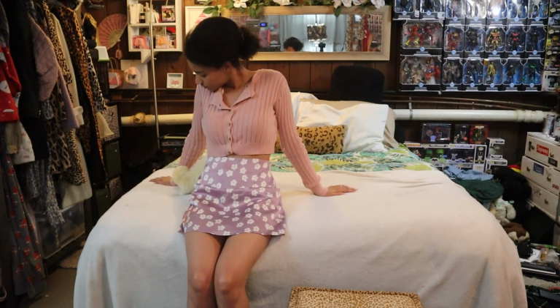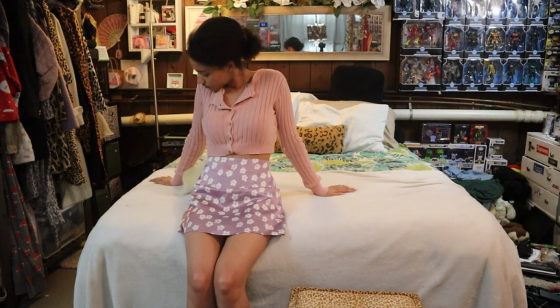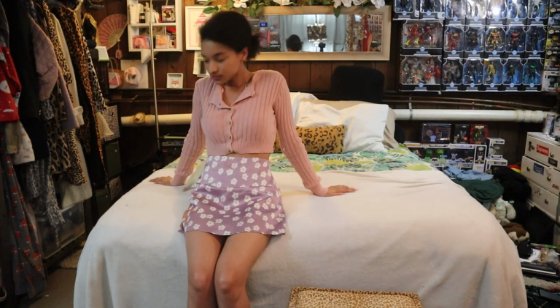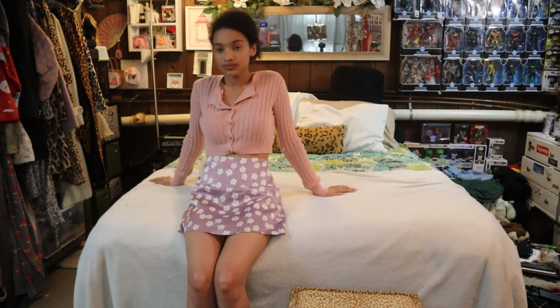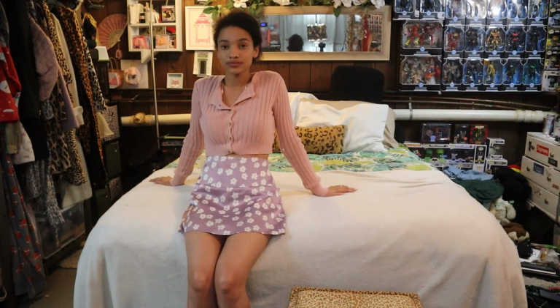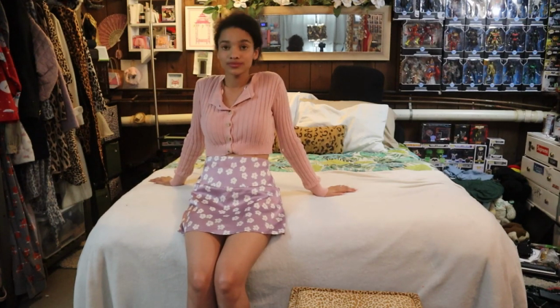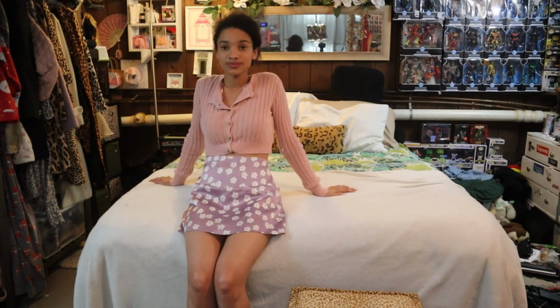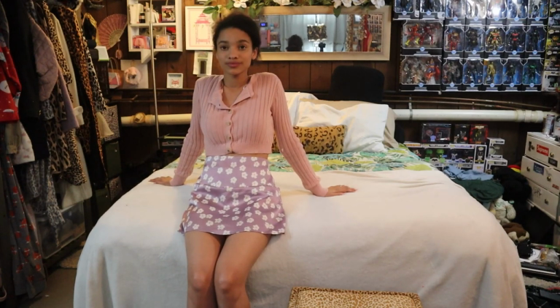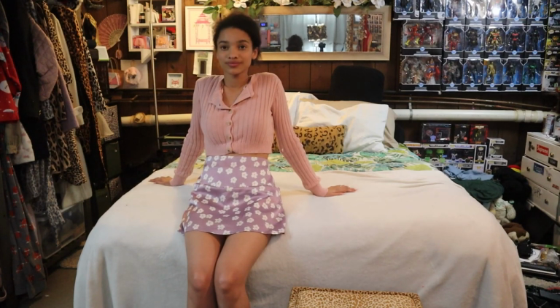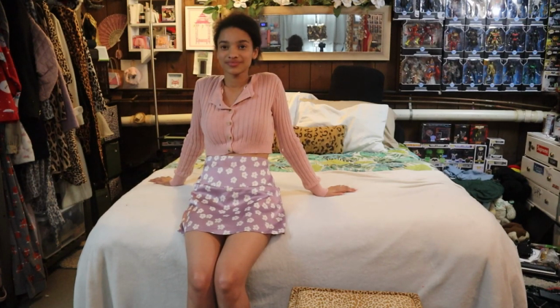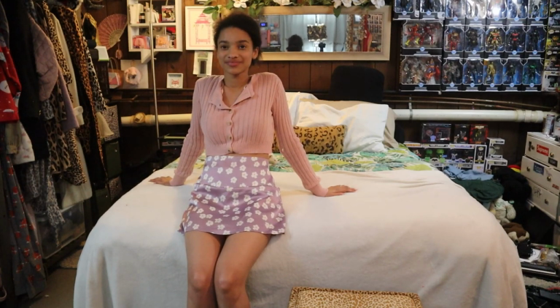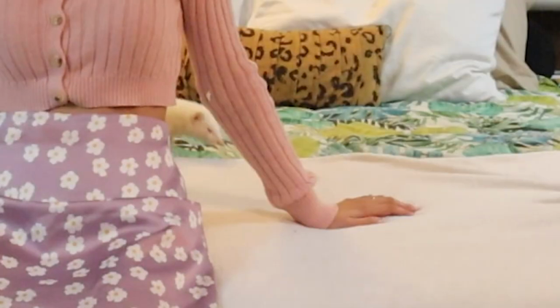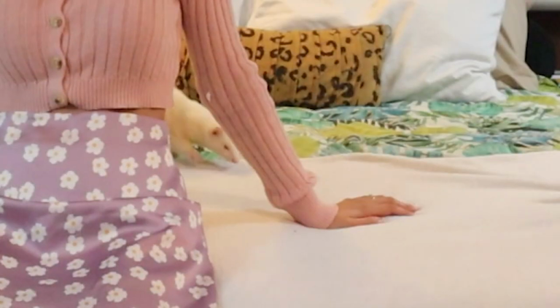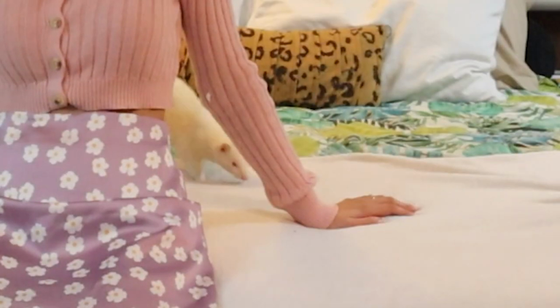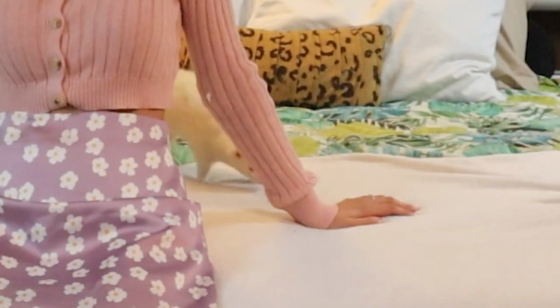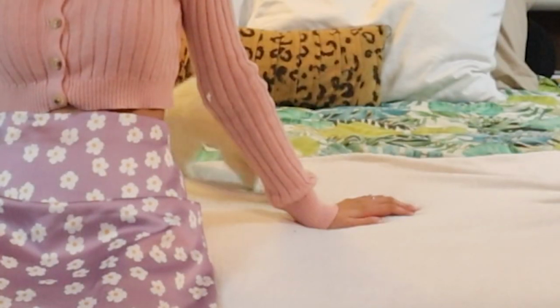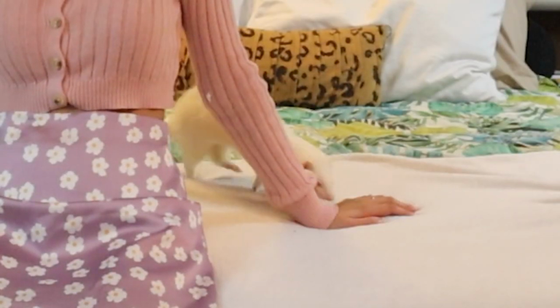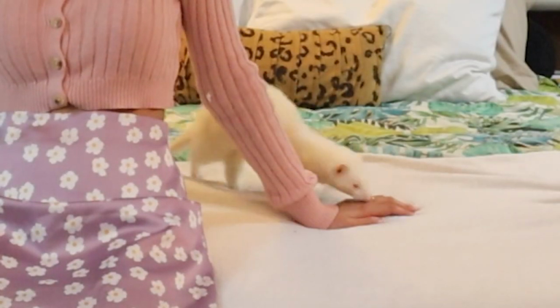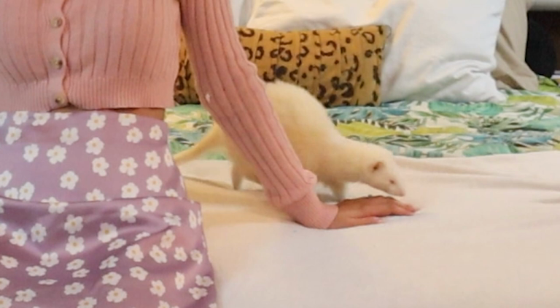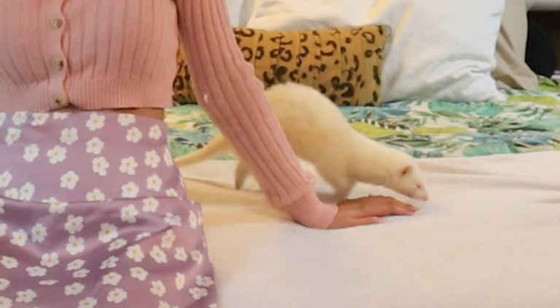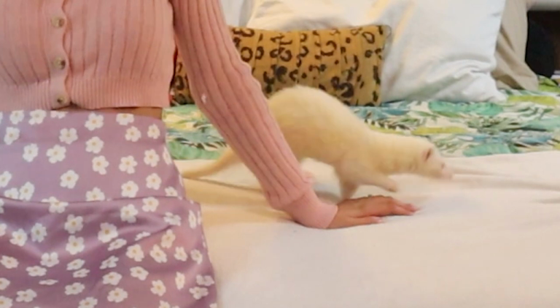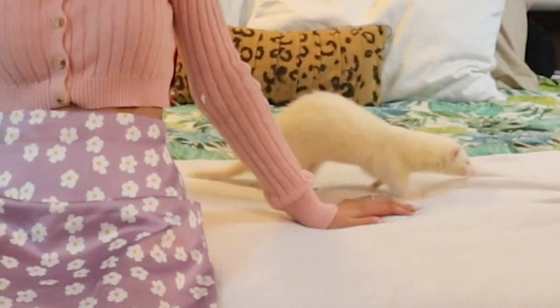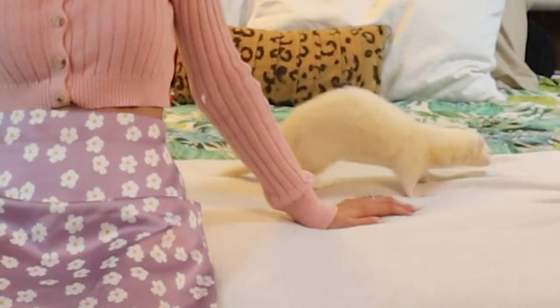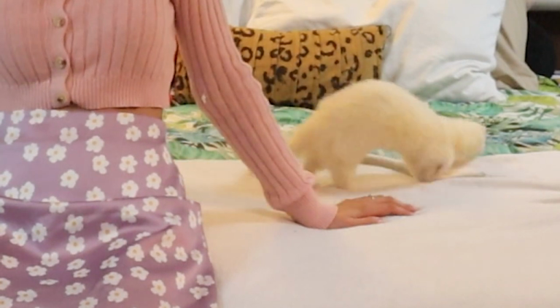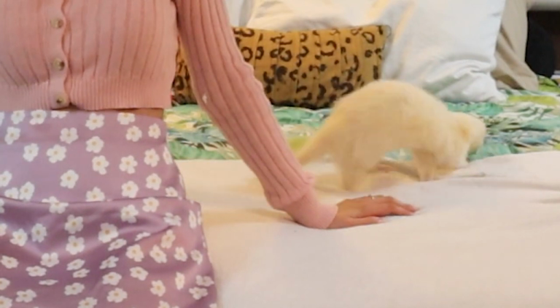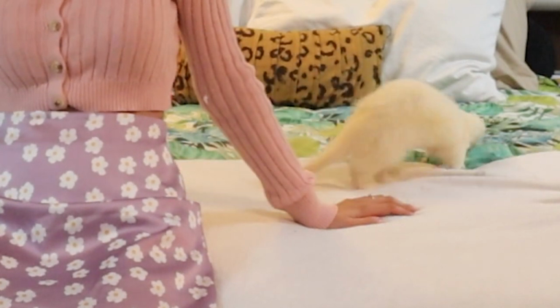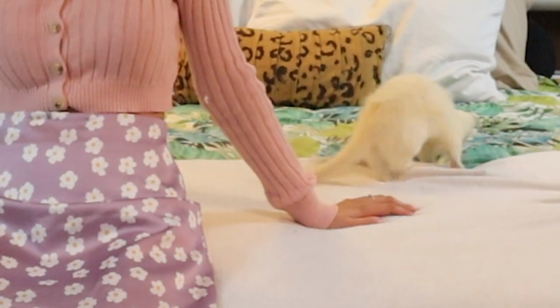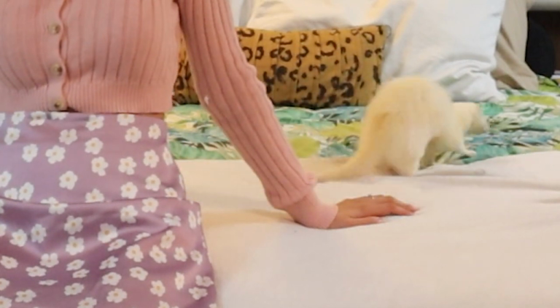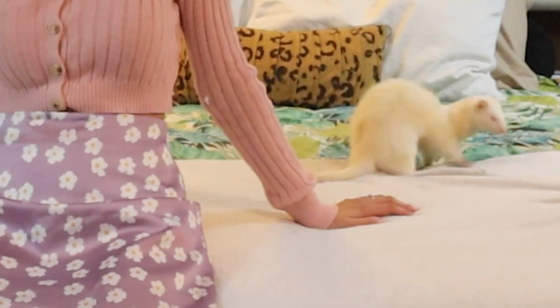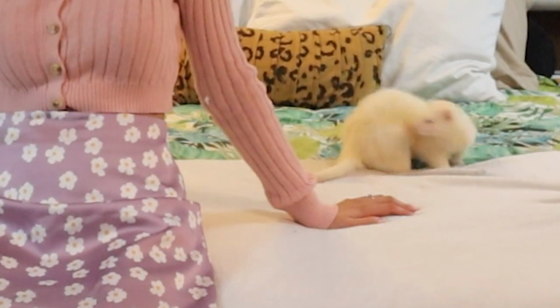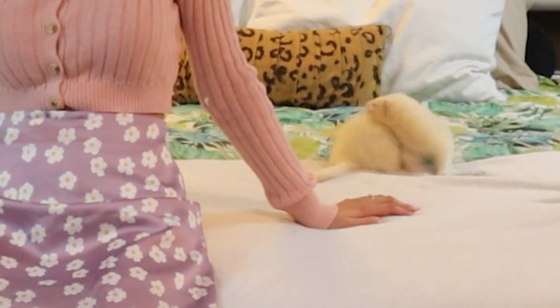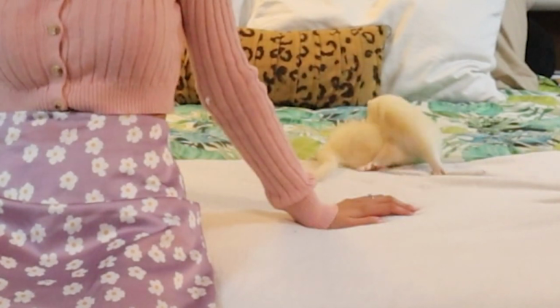He was kind of with me throughout this entire video — just wanting to hang out with mom.